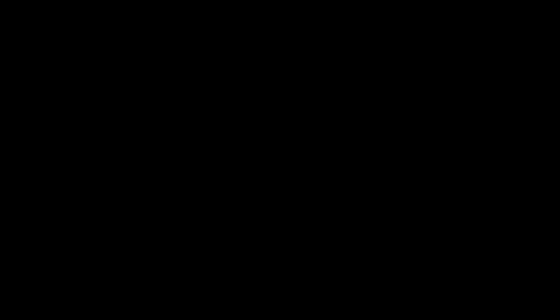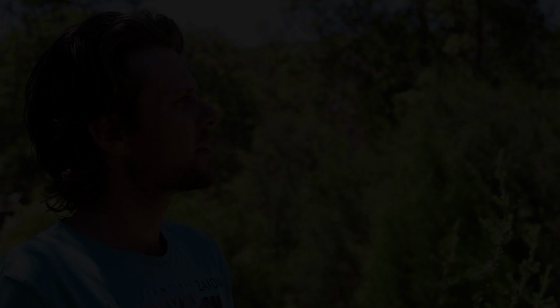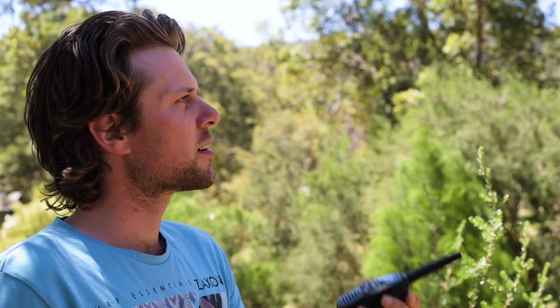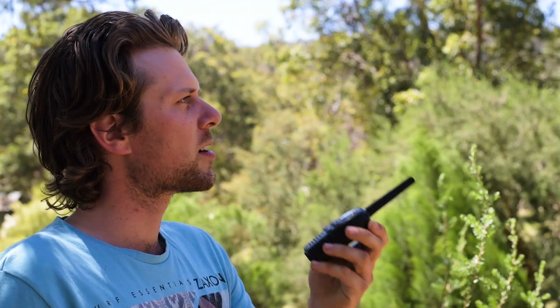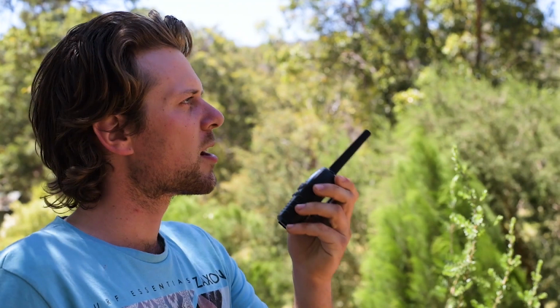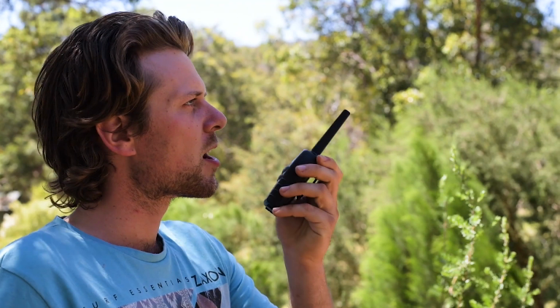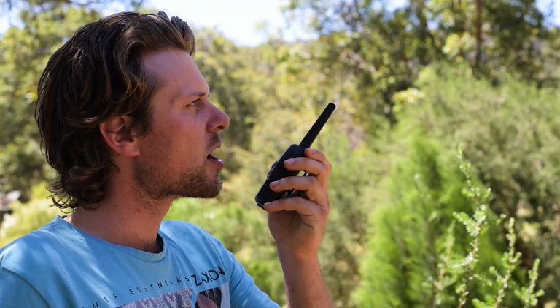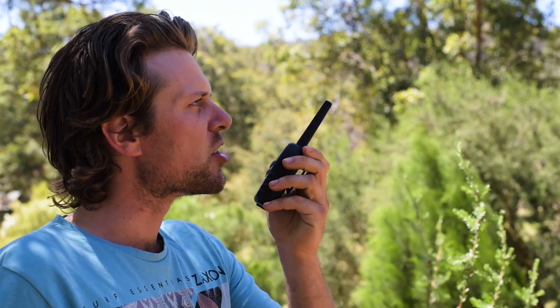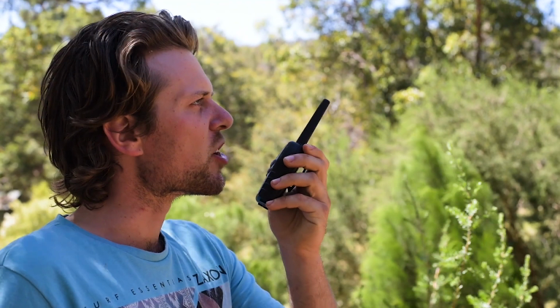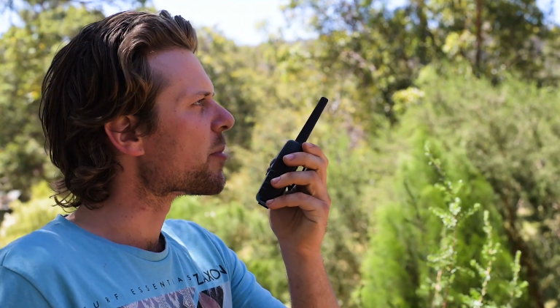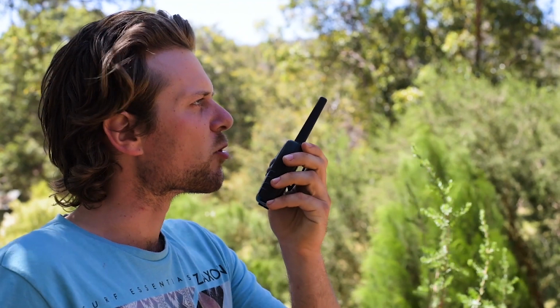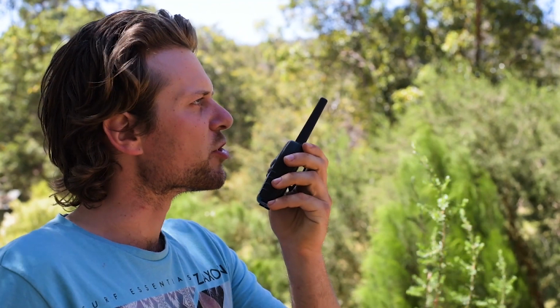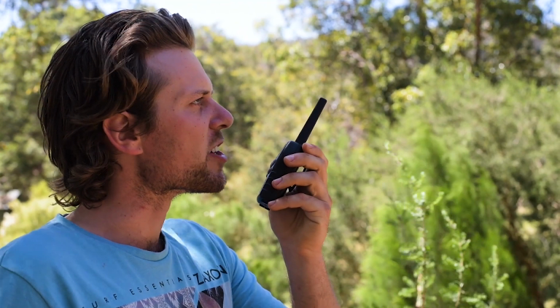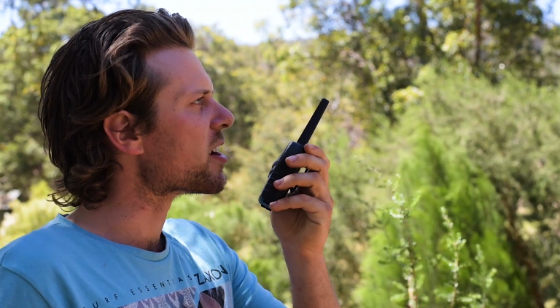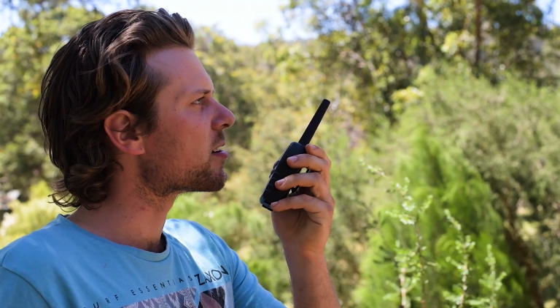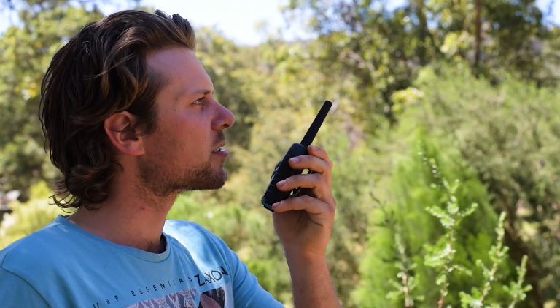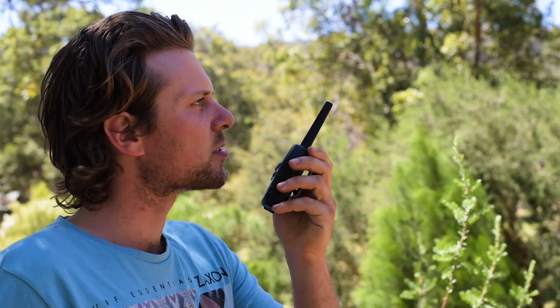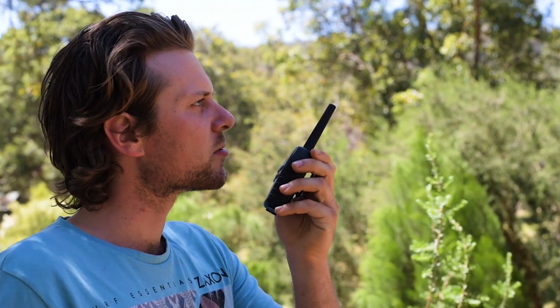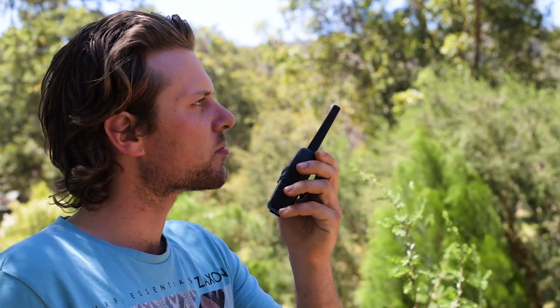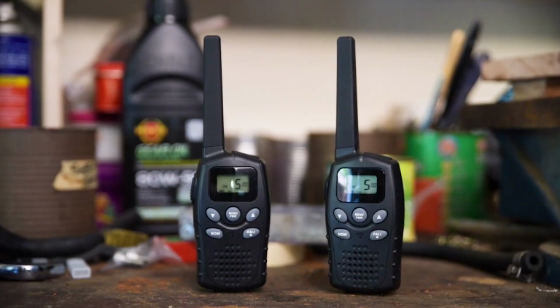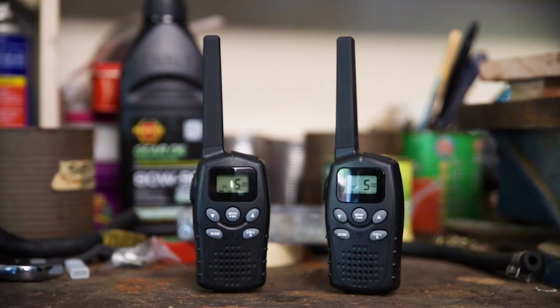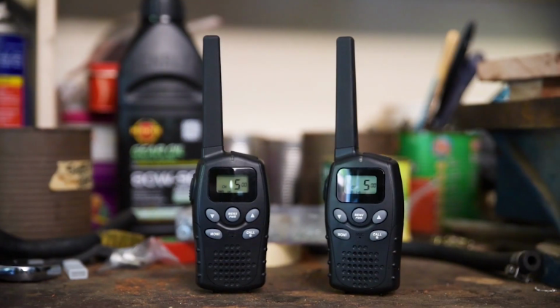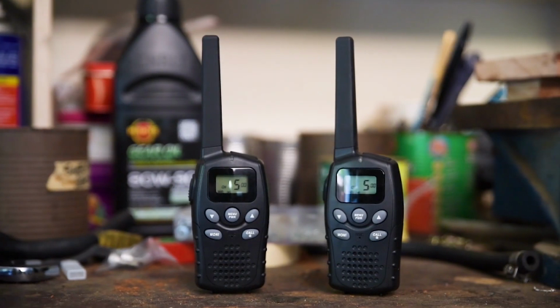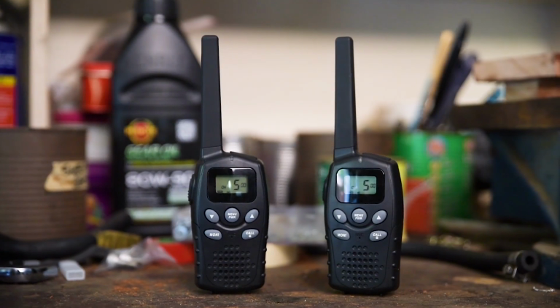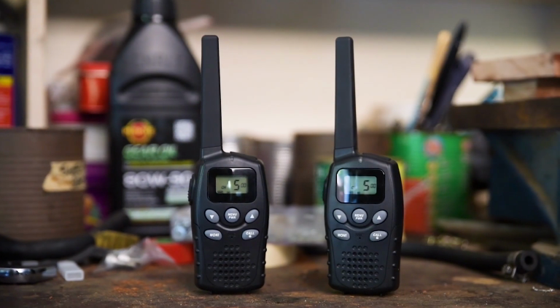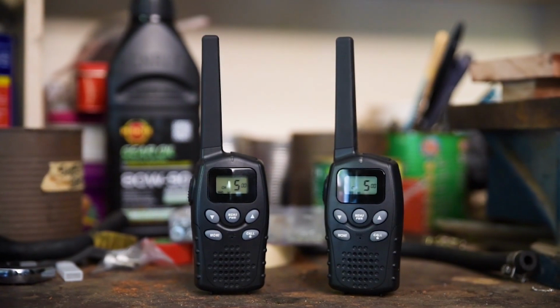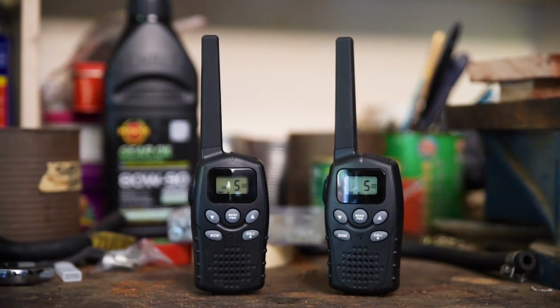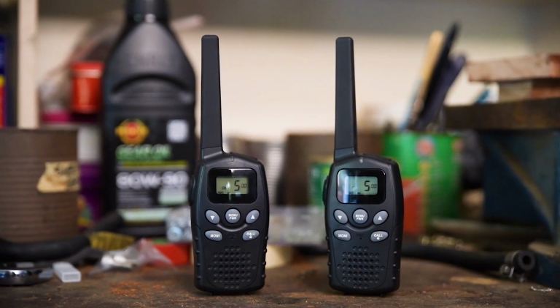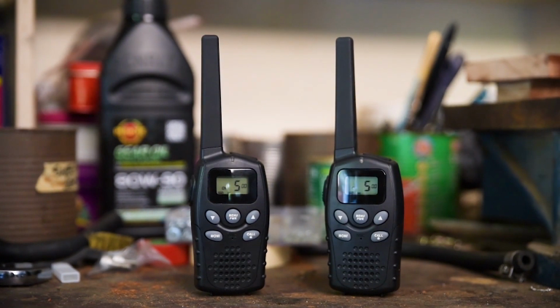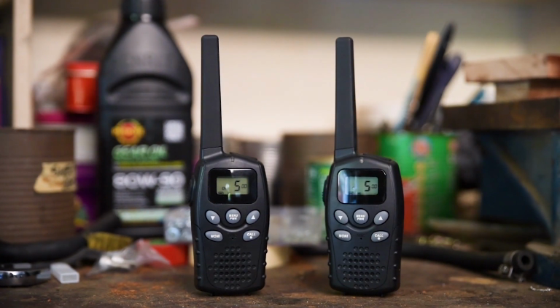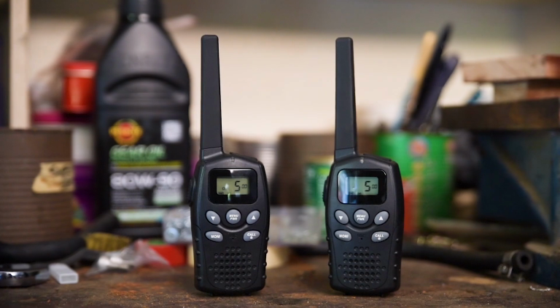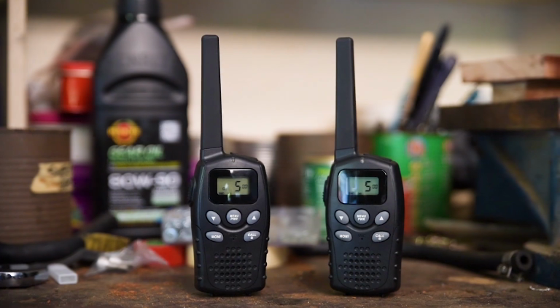For cheap, reliable, short-distance communication, many people turn to UHF radio.